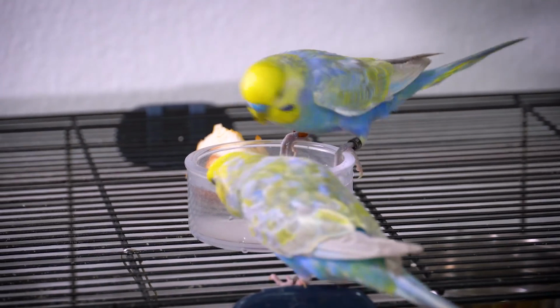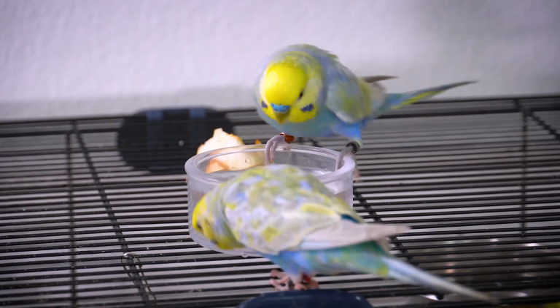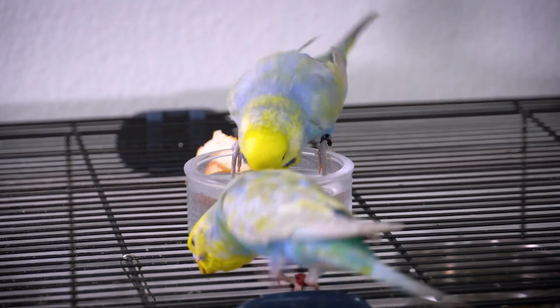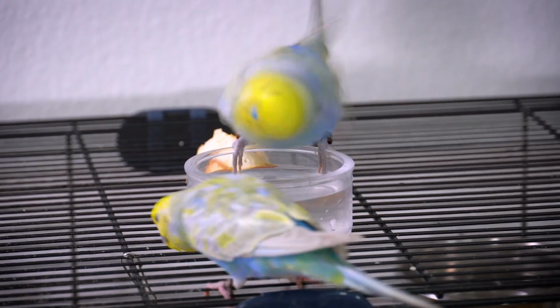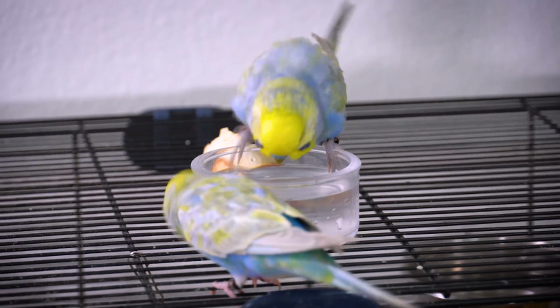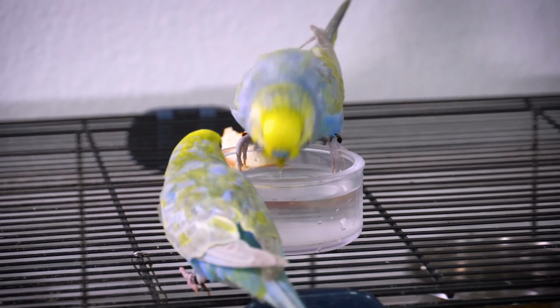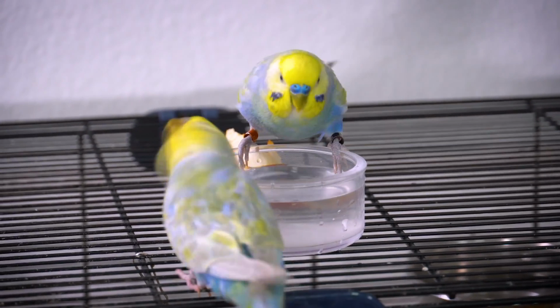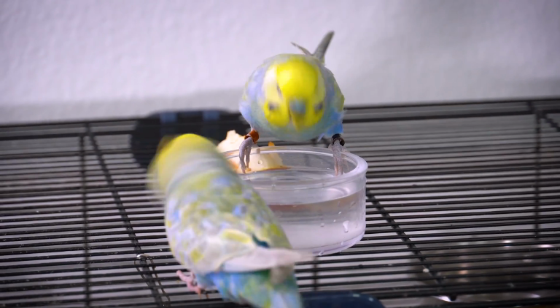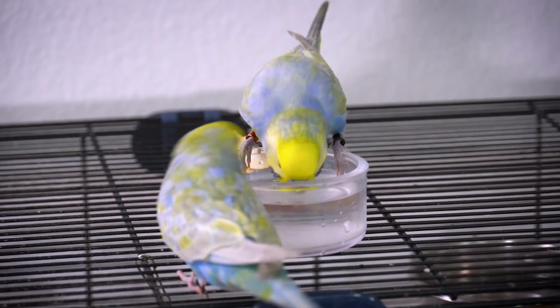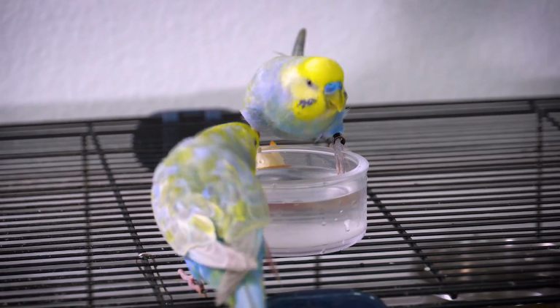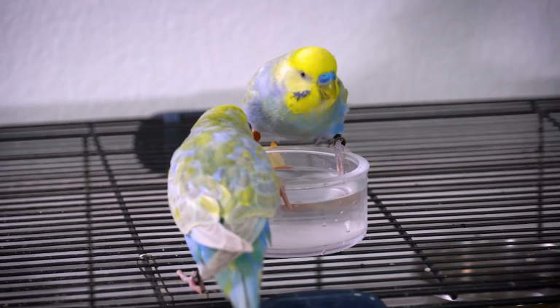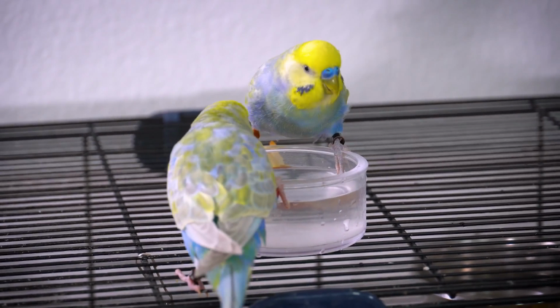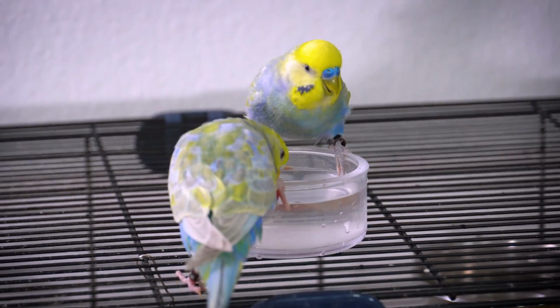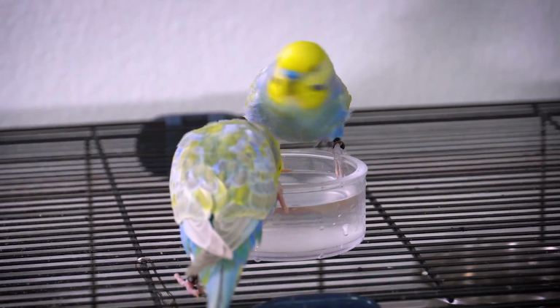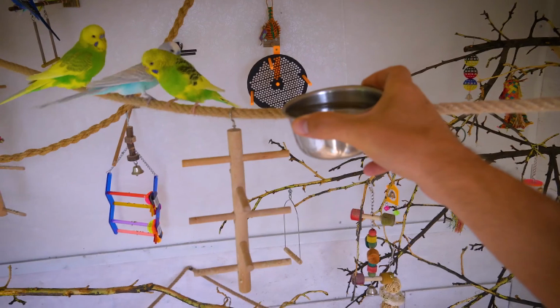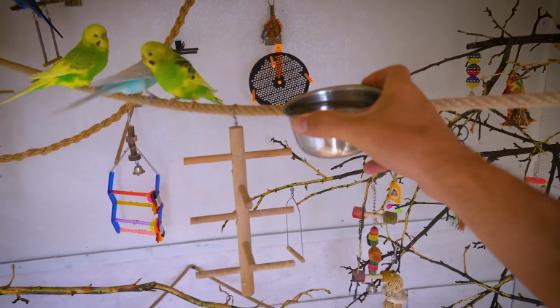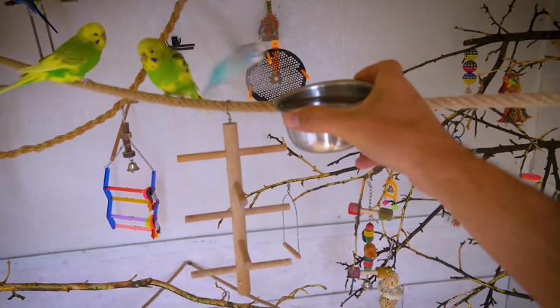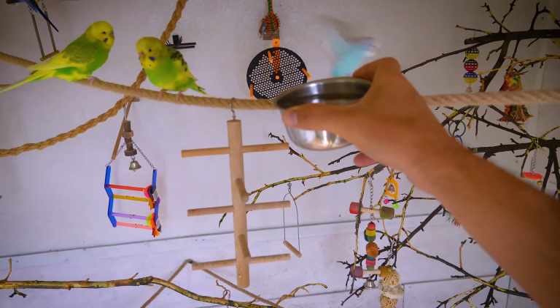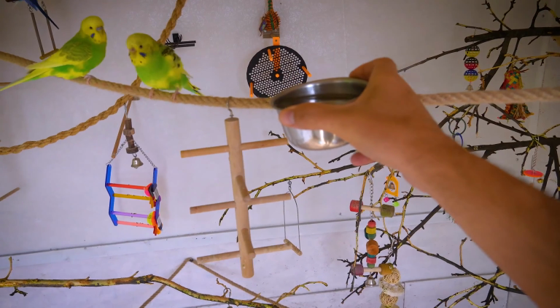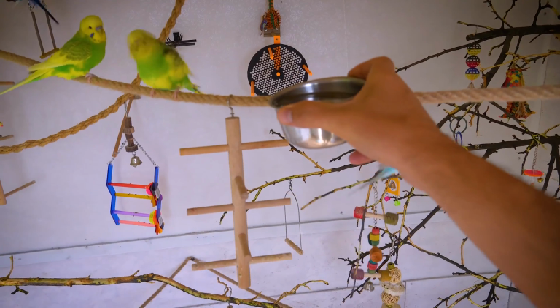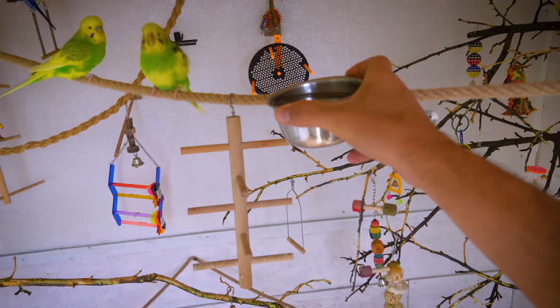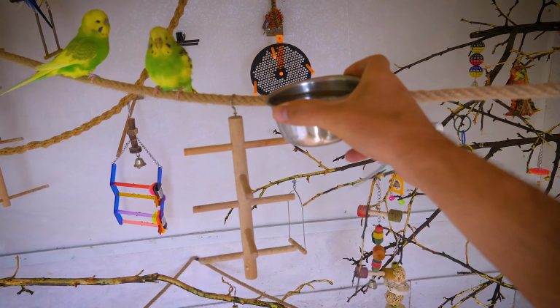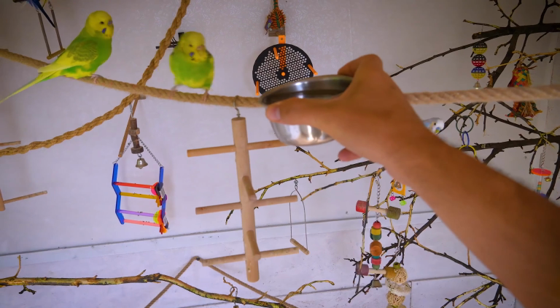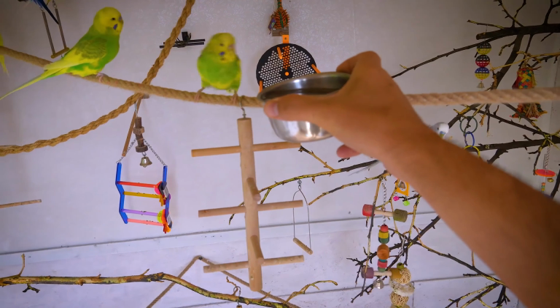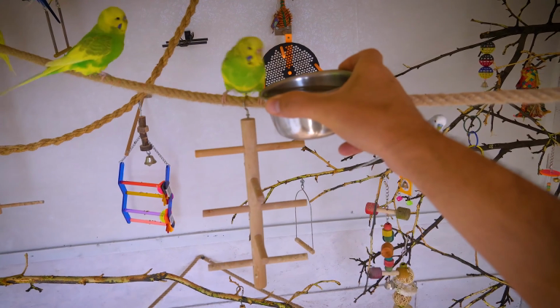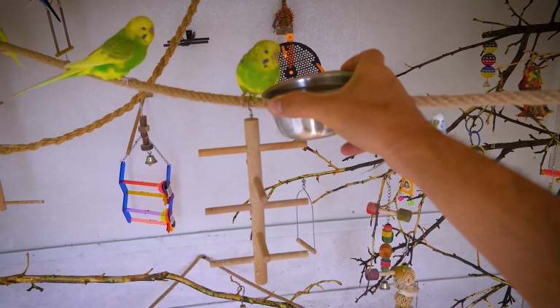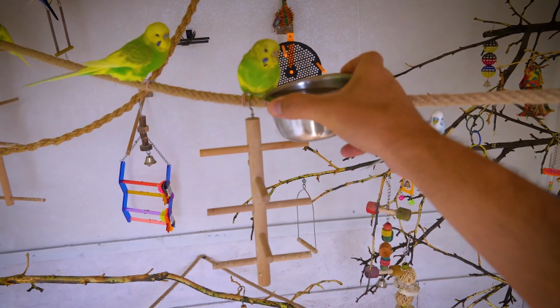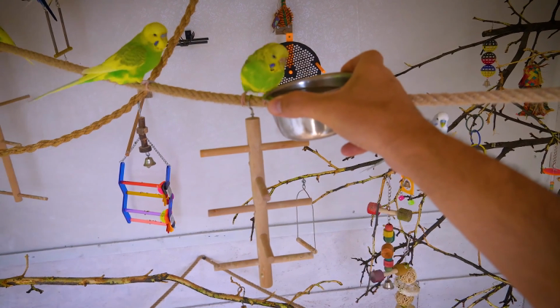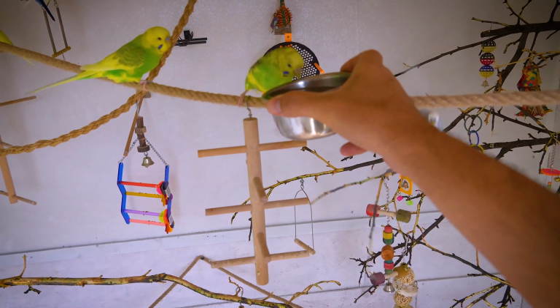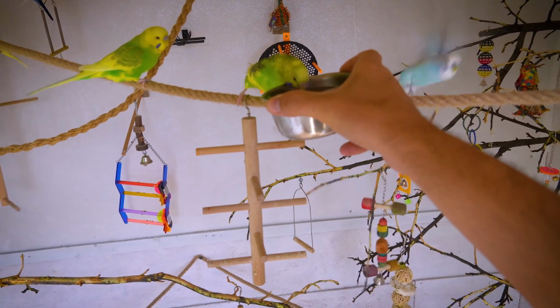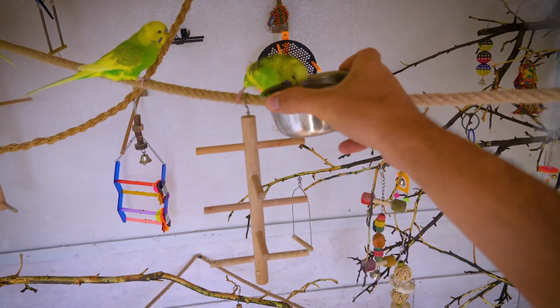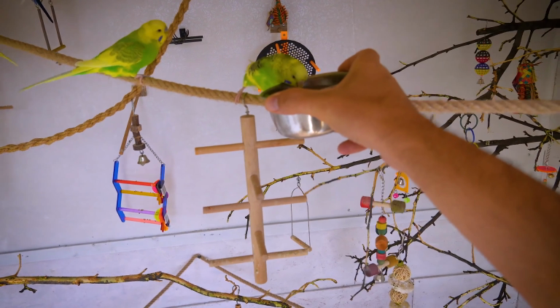Water temperature. The water should be at room temperature. If the water is too cold or too warm, your budgerigar may not want to drink it.